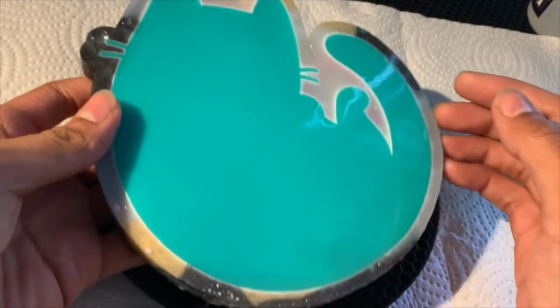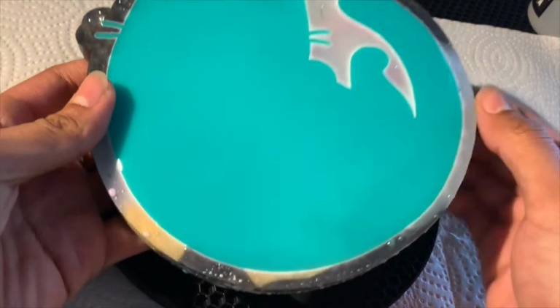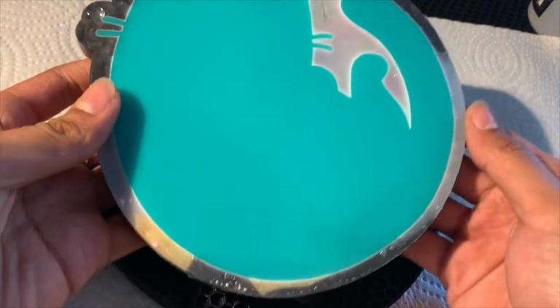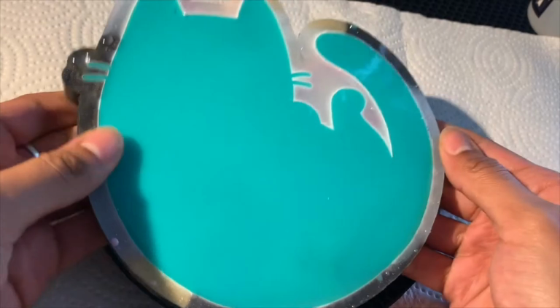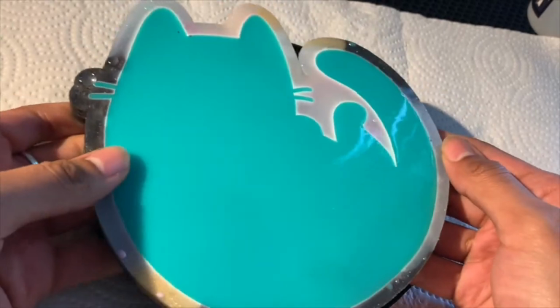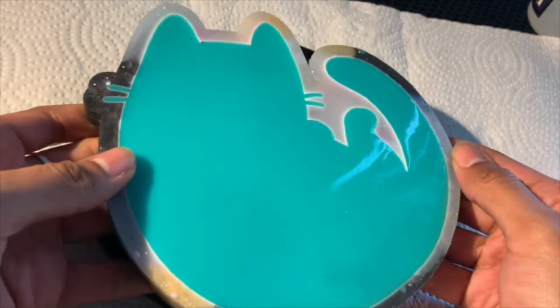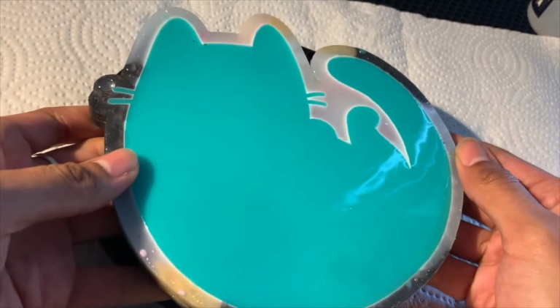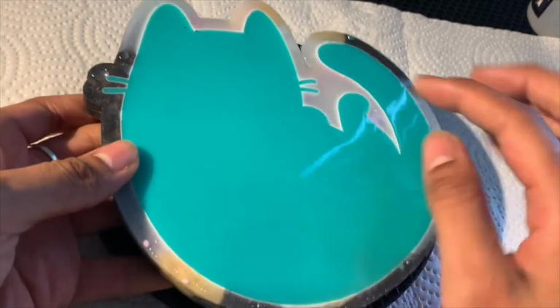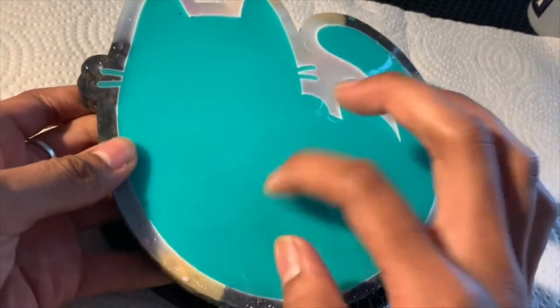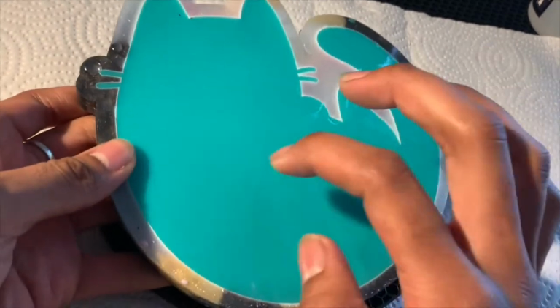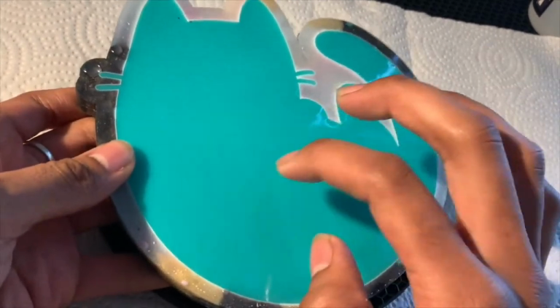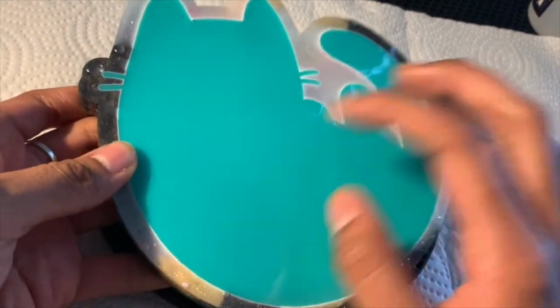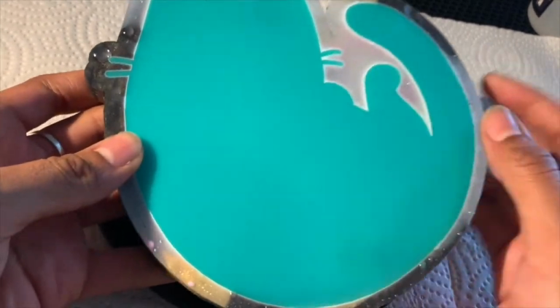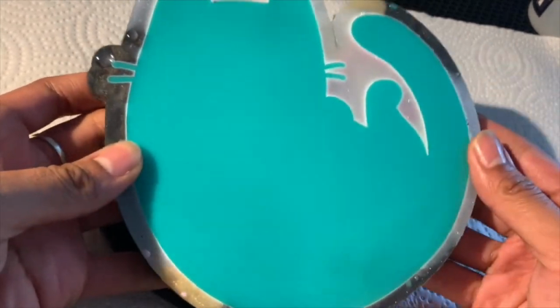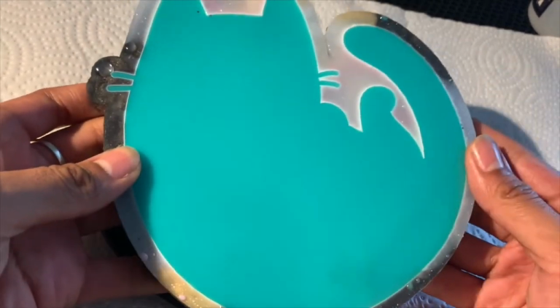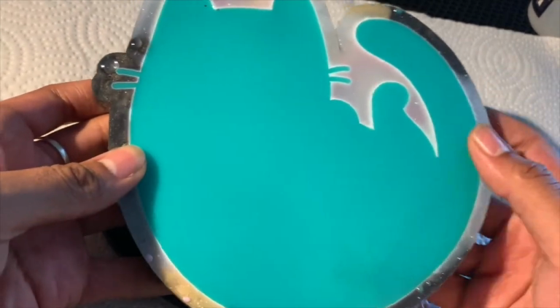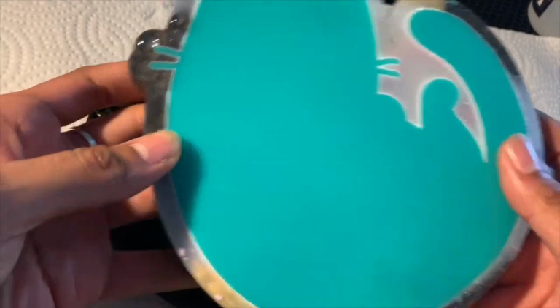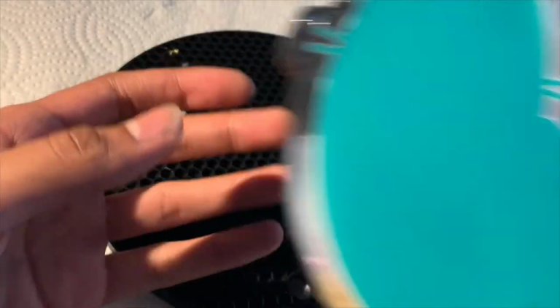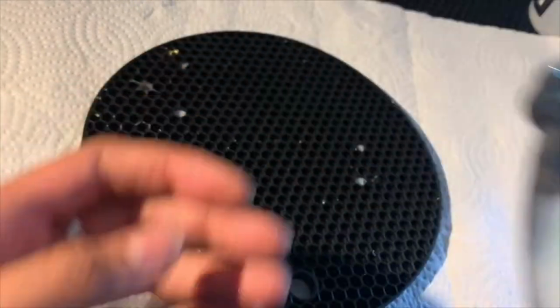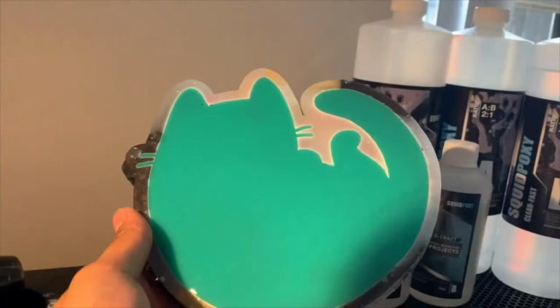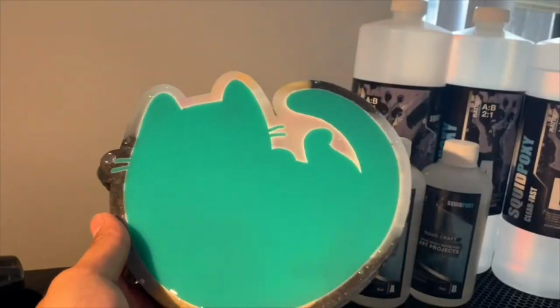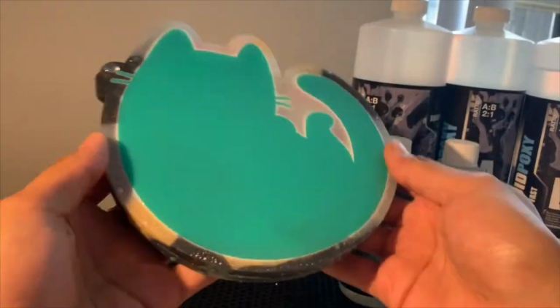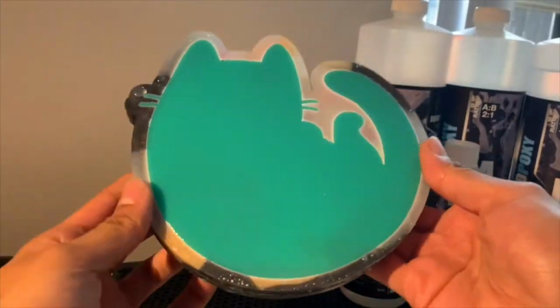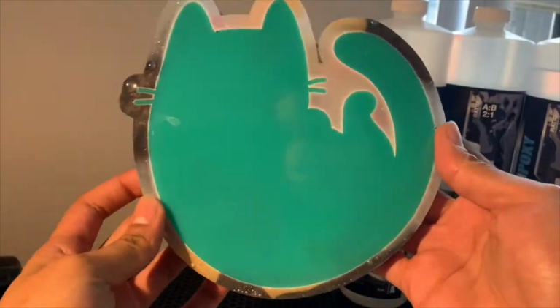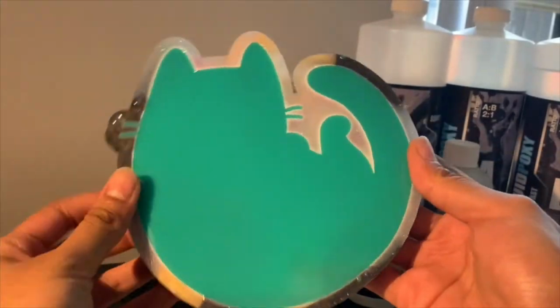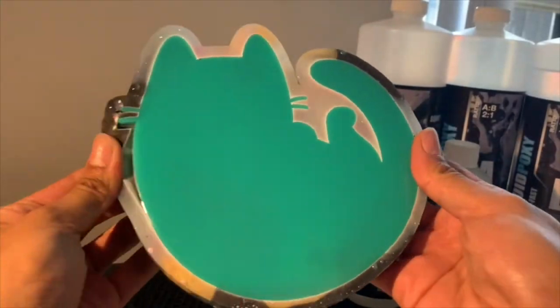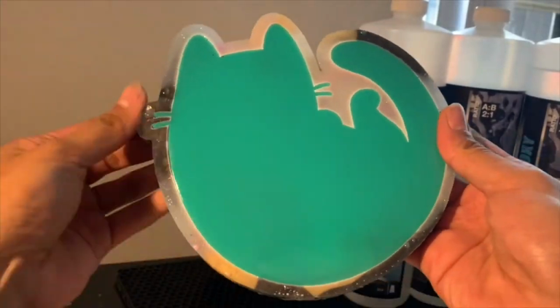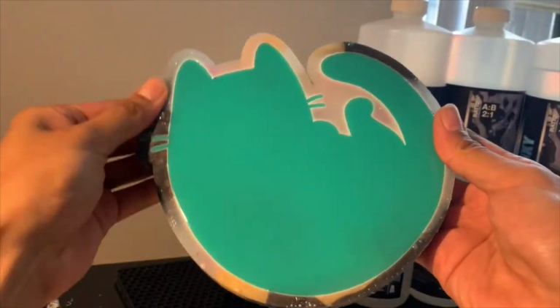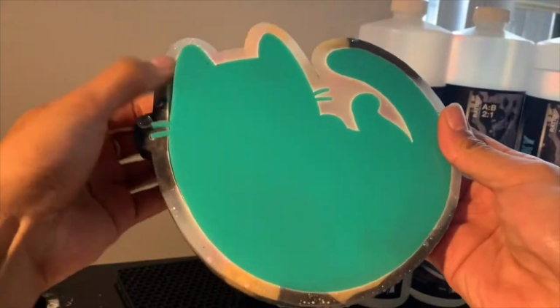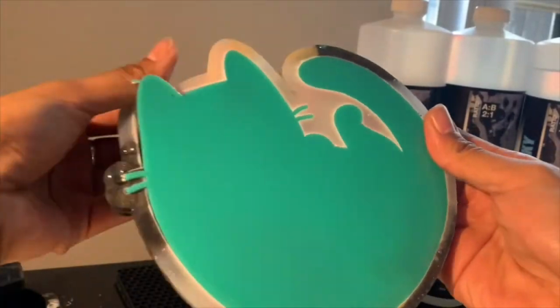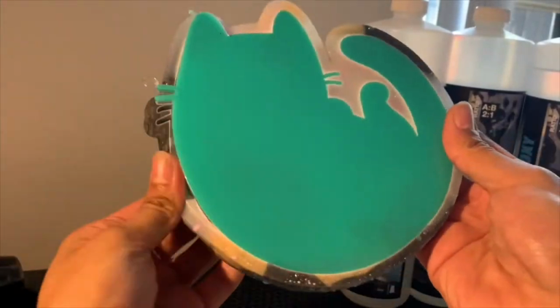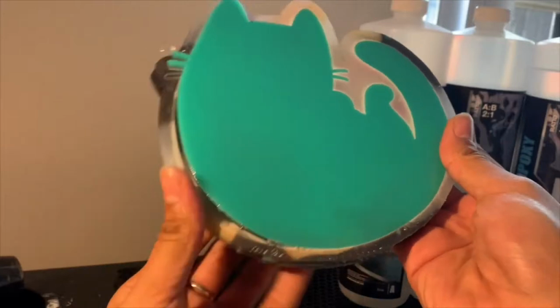Alright, so it's been 24 hours. The resin has cured and we are ready to take the kitty out of the mold.